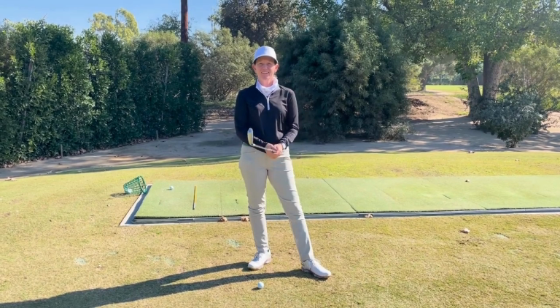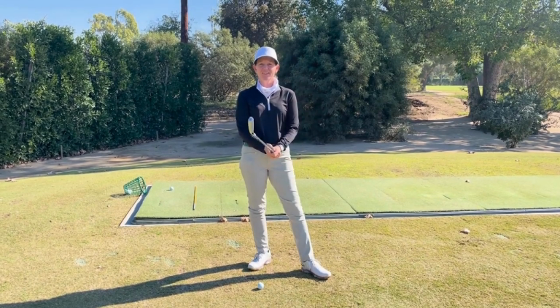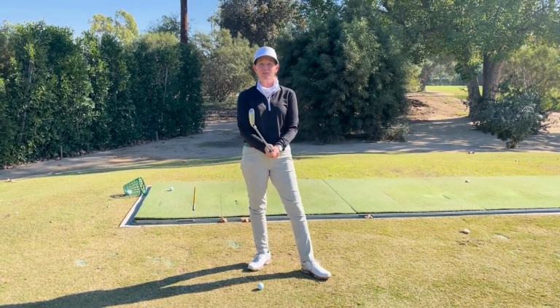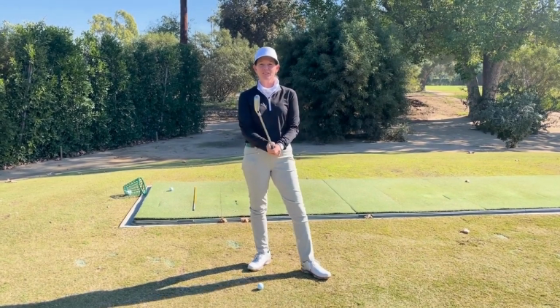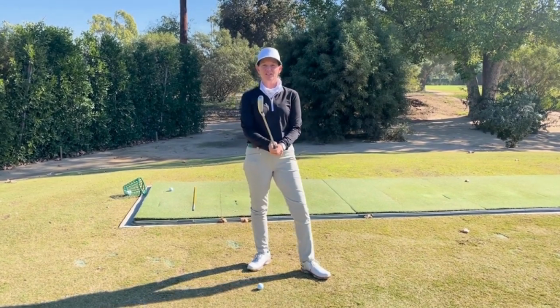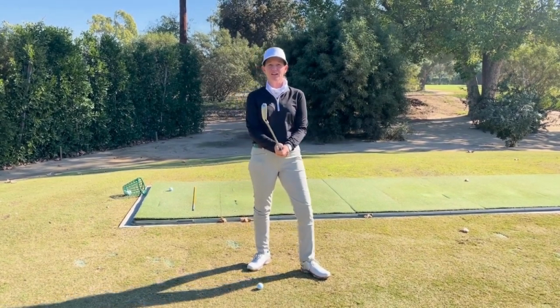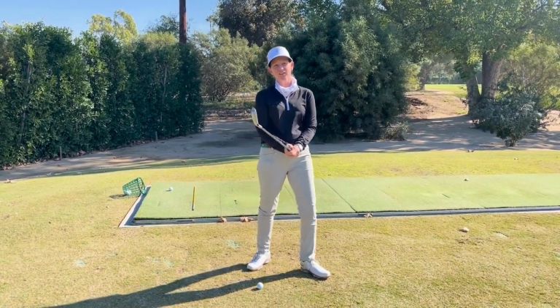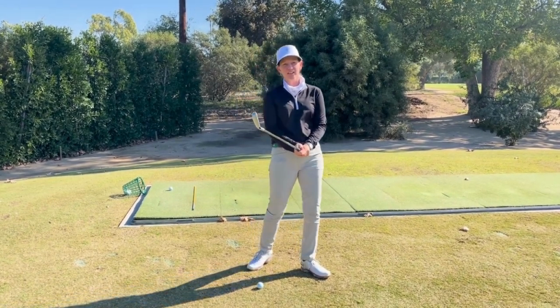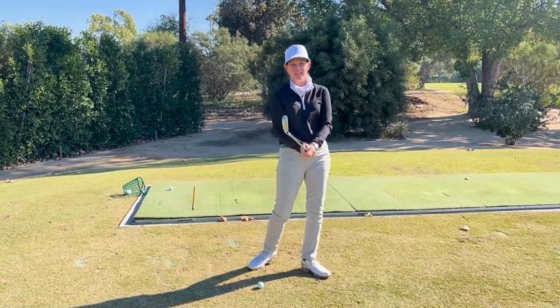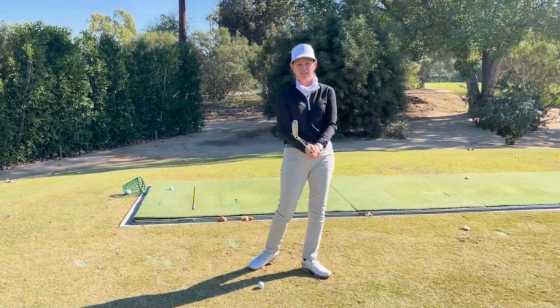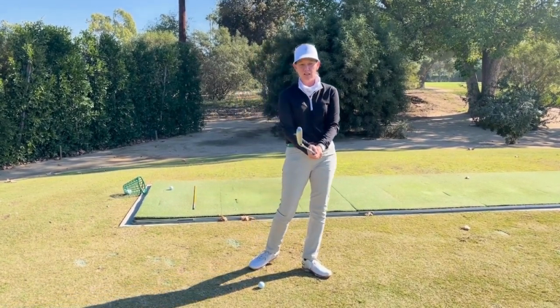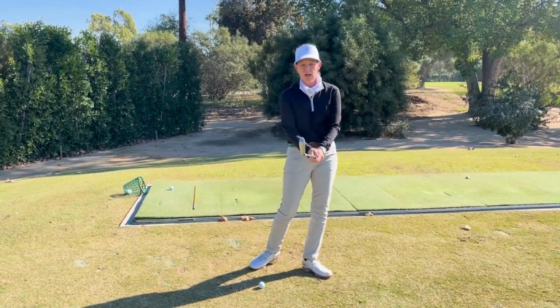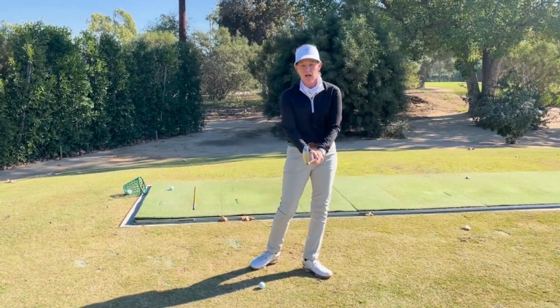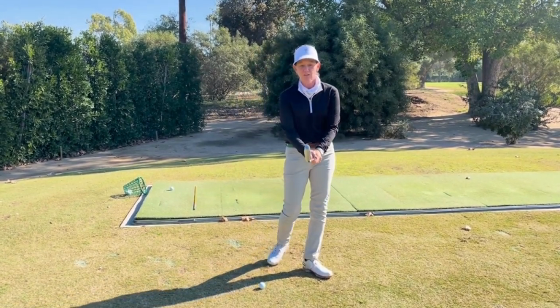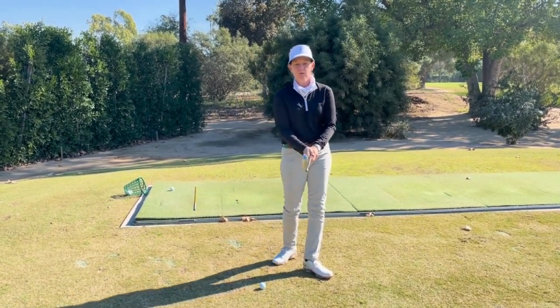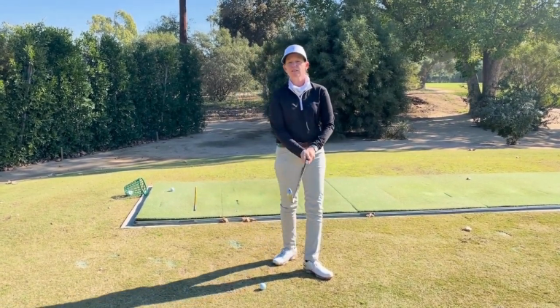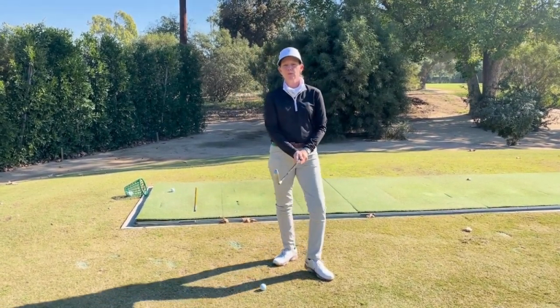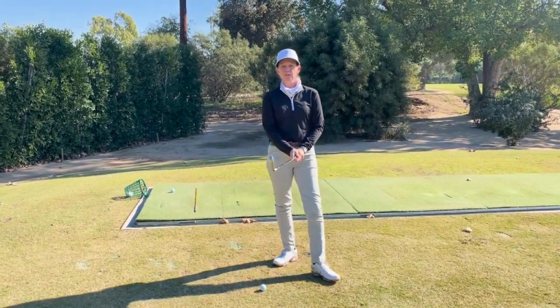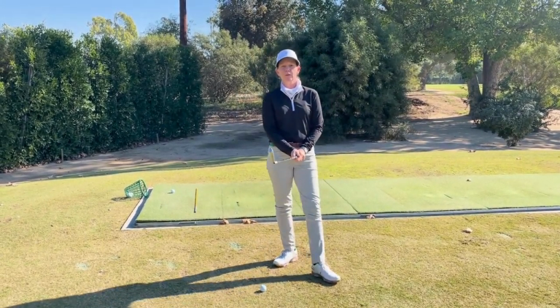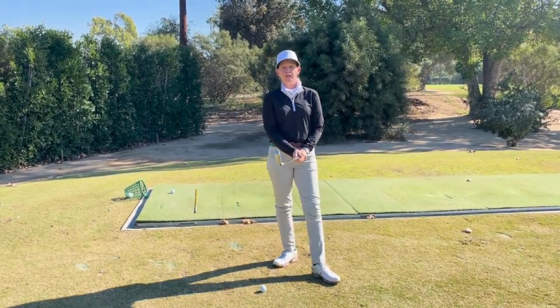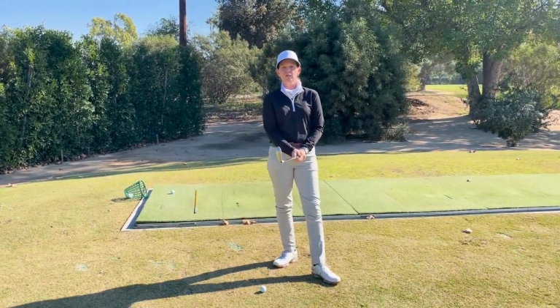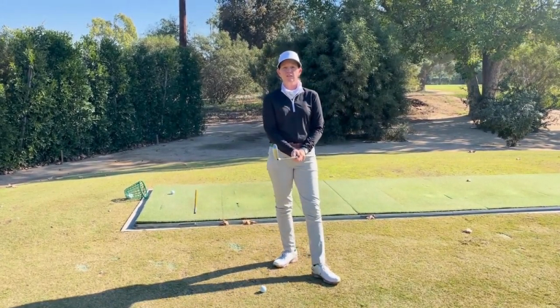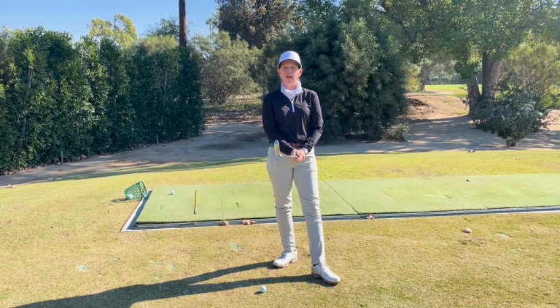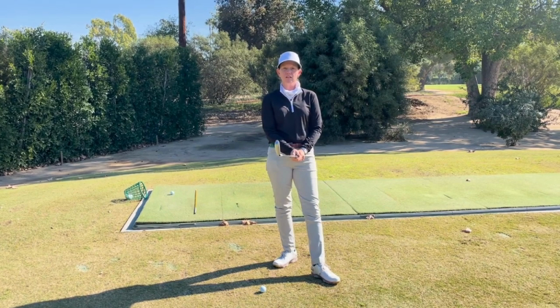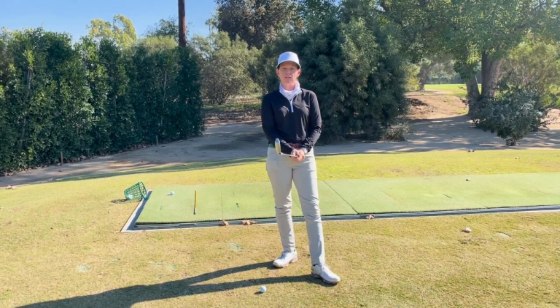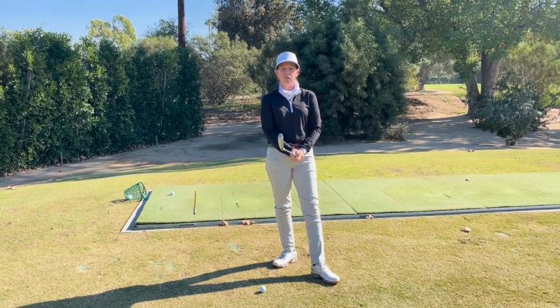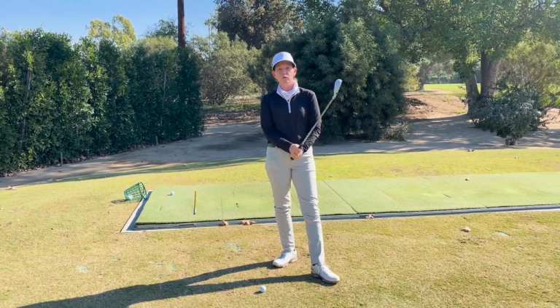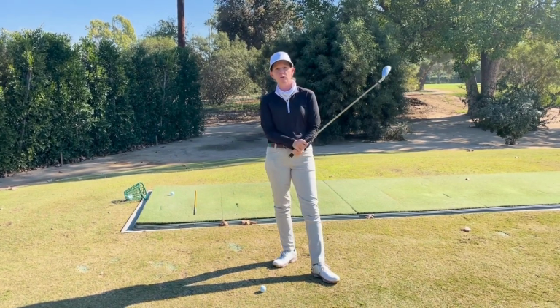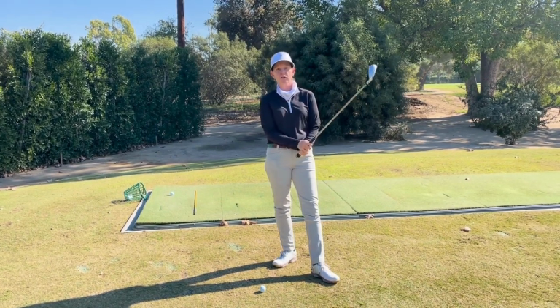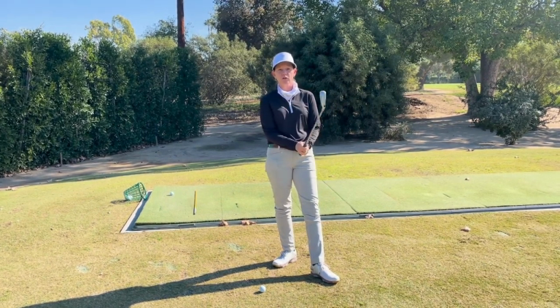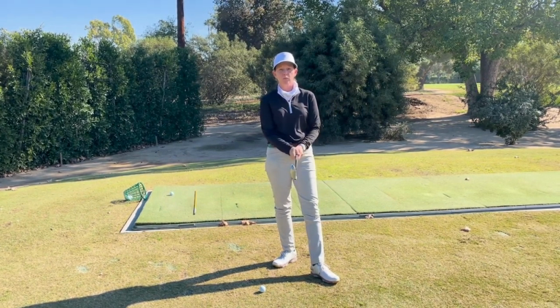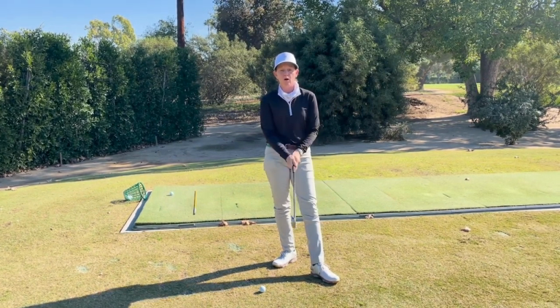Okay, Wilshire, this is Gina out here on the East Tee. I've got a really simple tip that has to do with stance to control the curve of your ball.